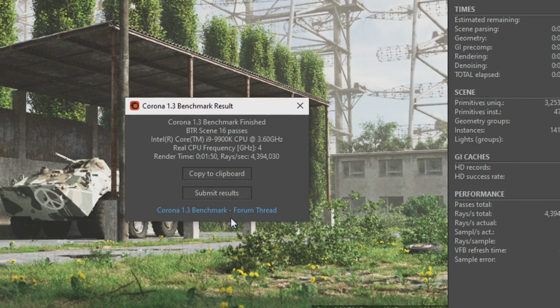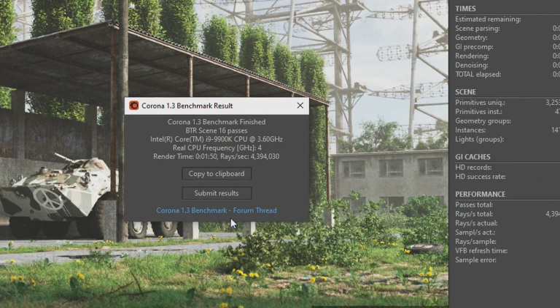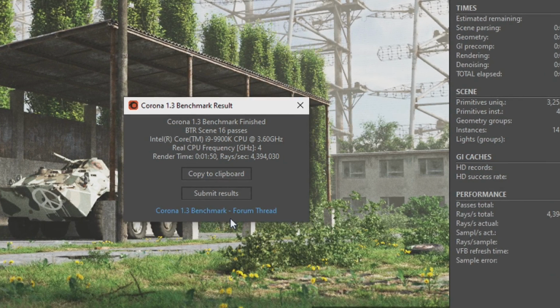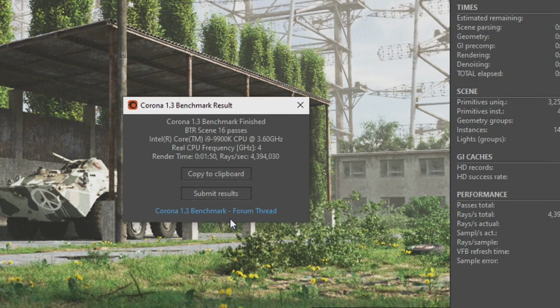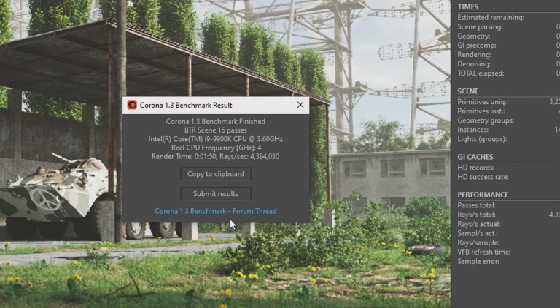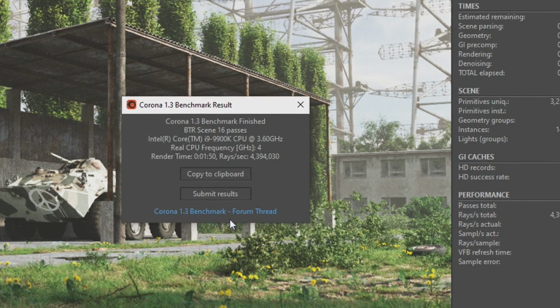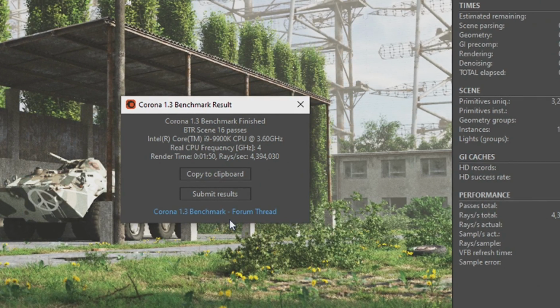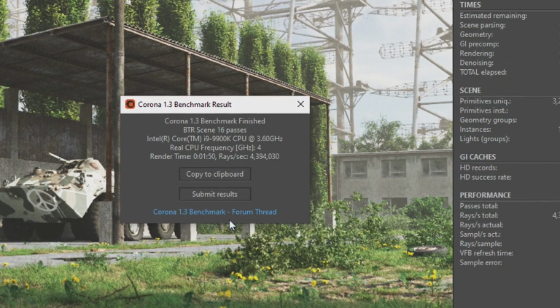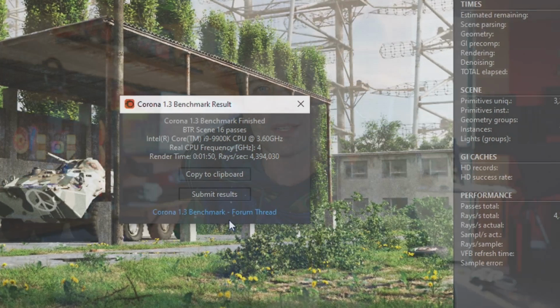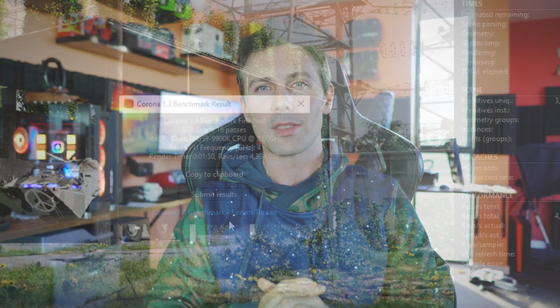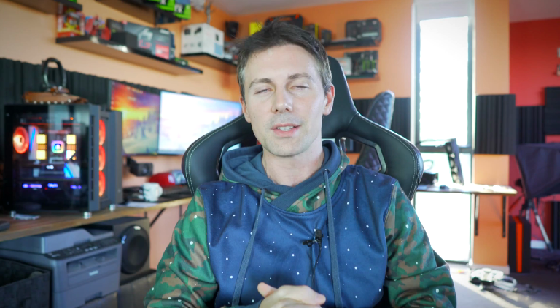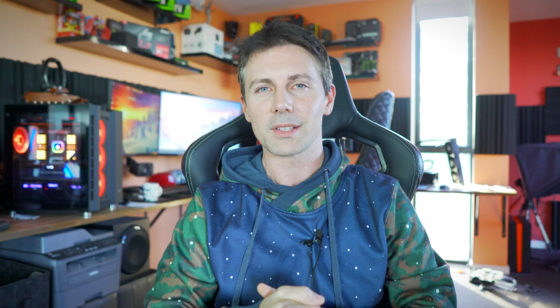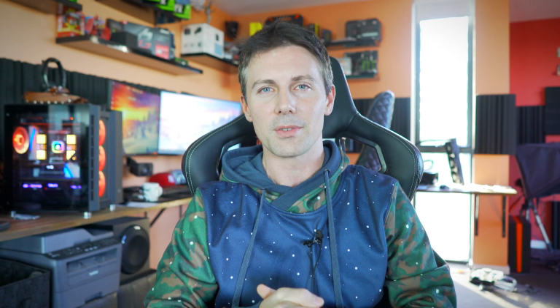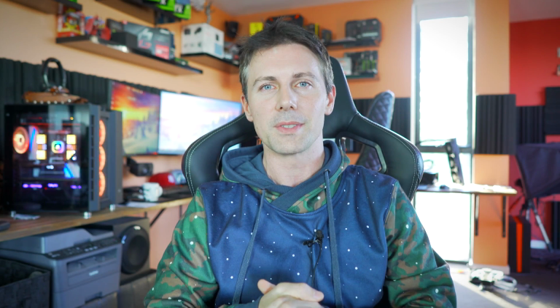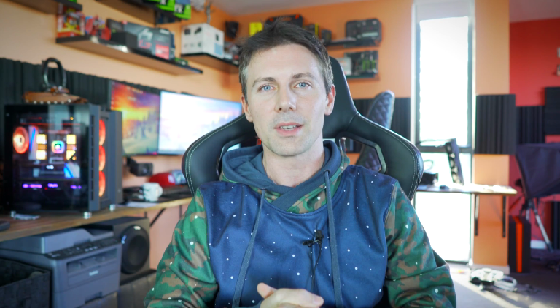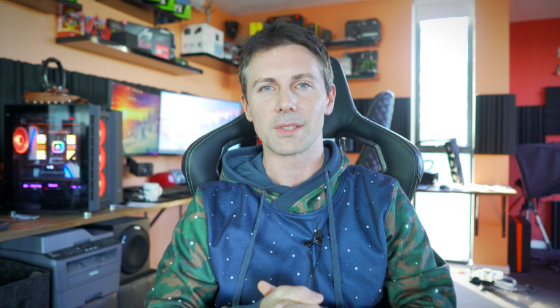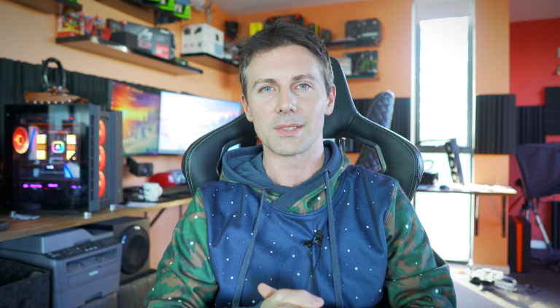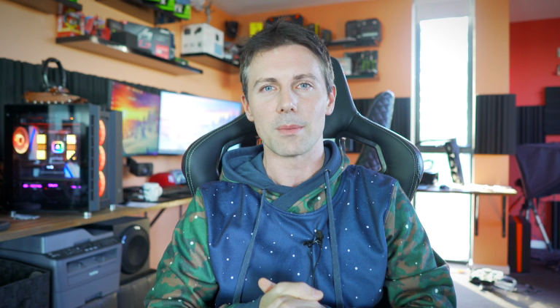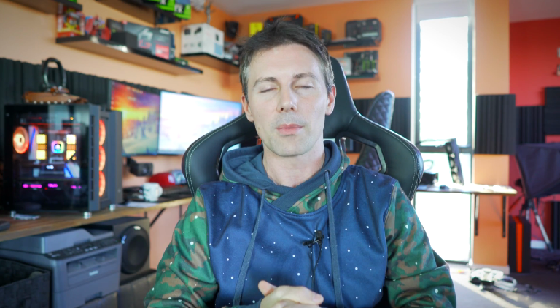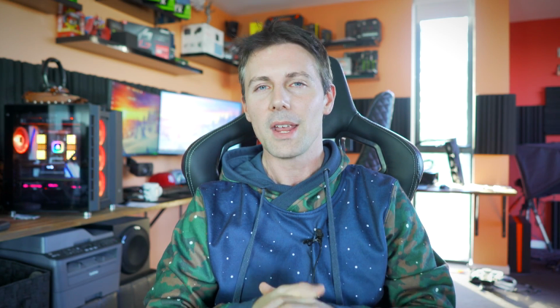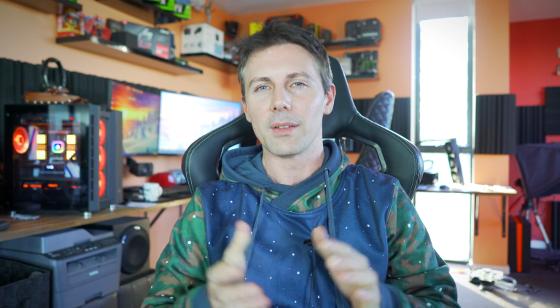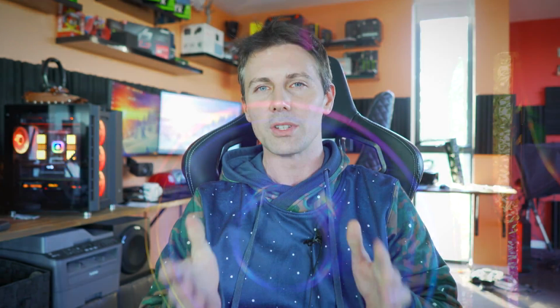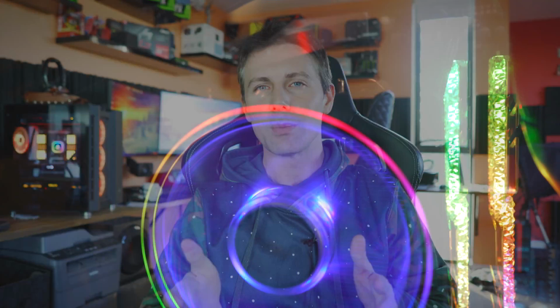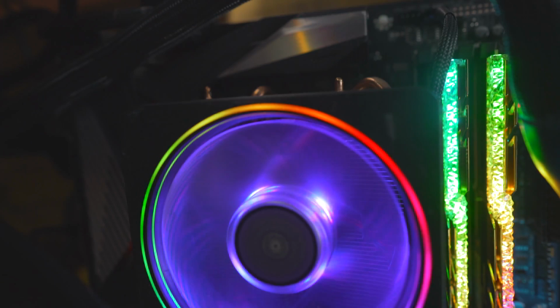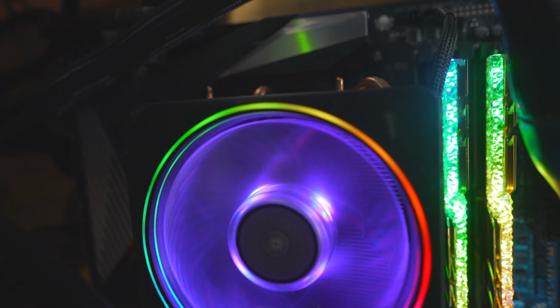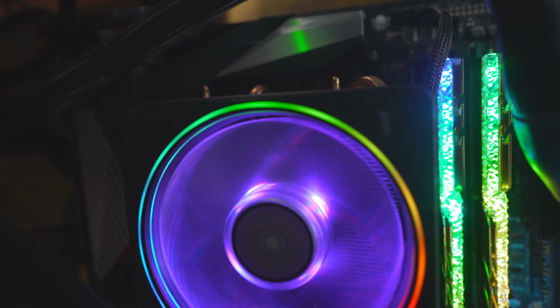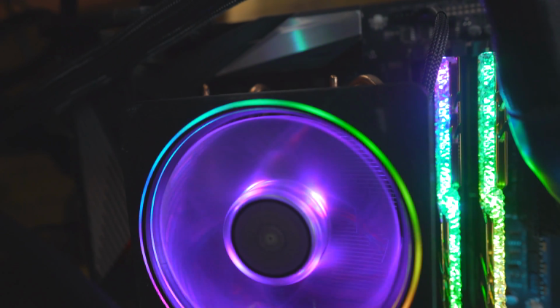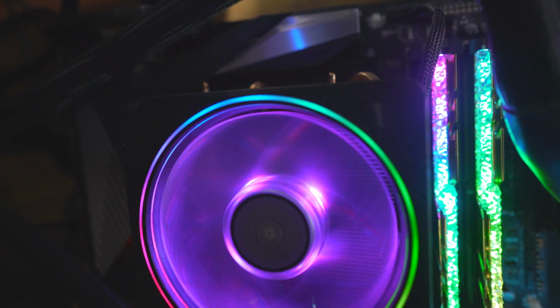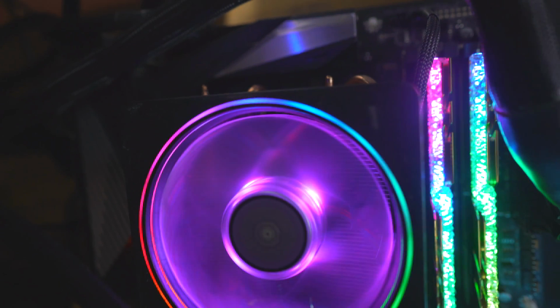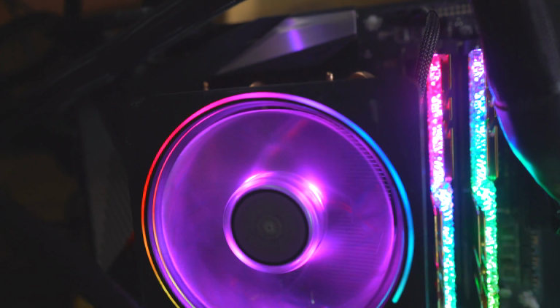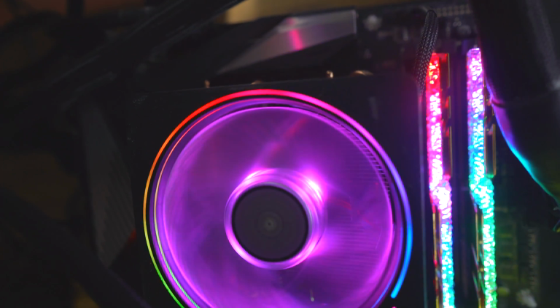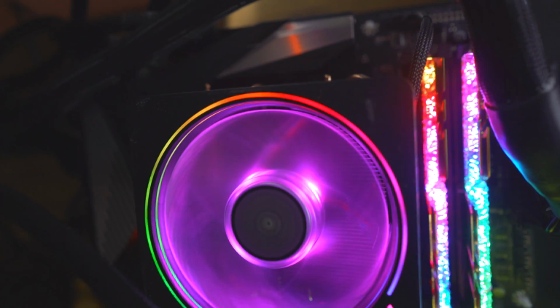For the memory I am using 3600 CL16 memory, and for the GPU we've got an RTX 2080 Ti.